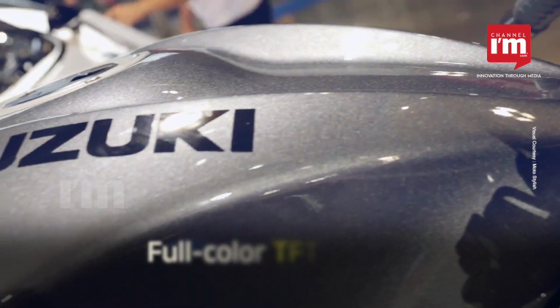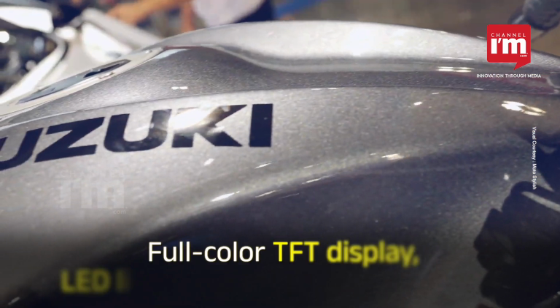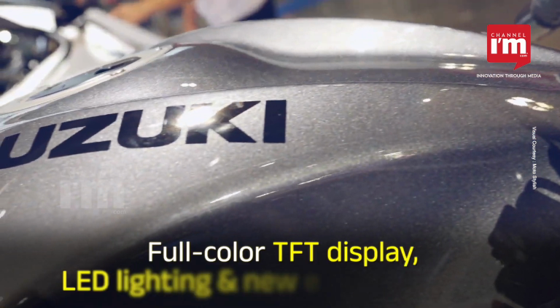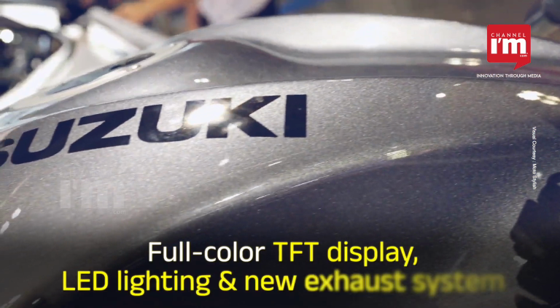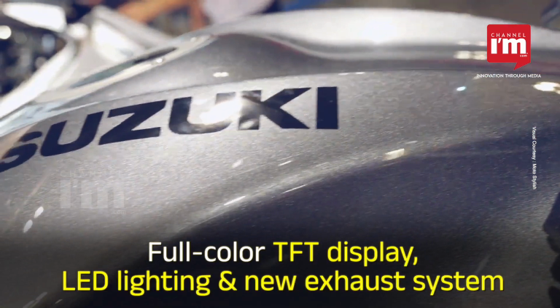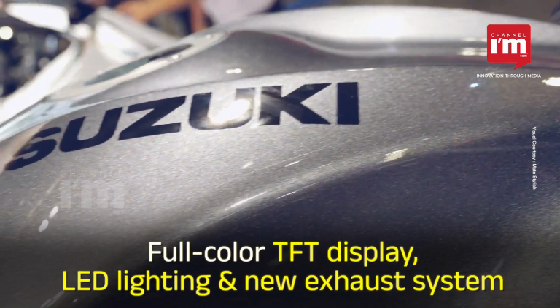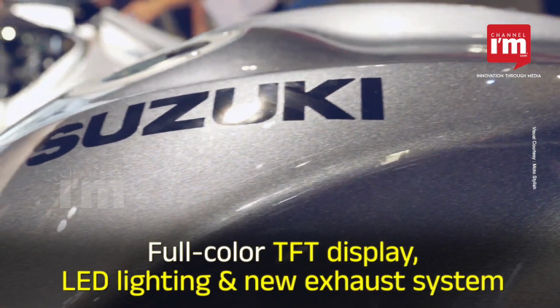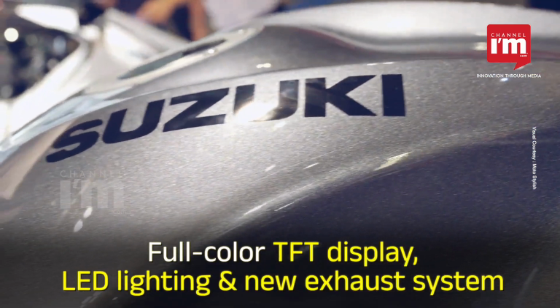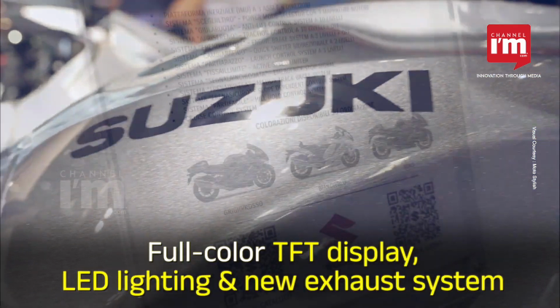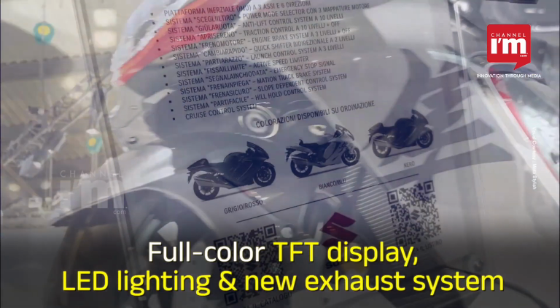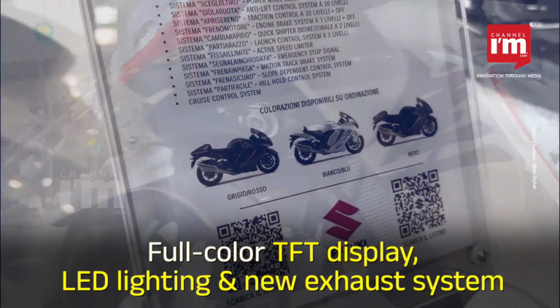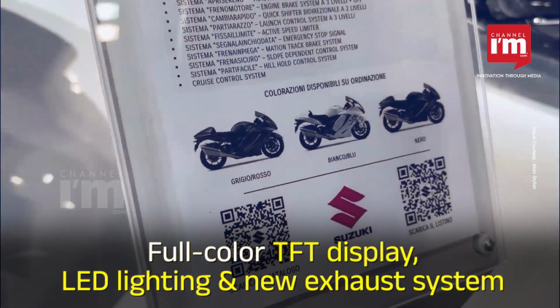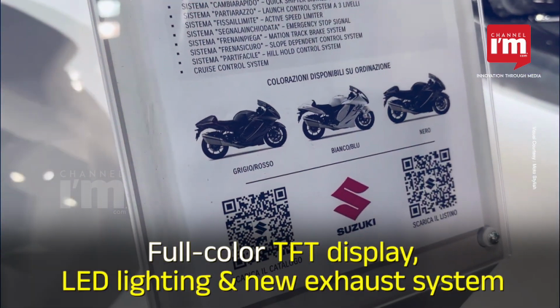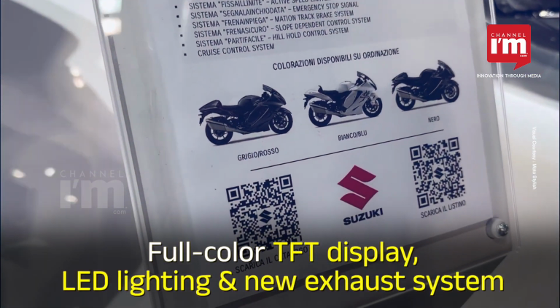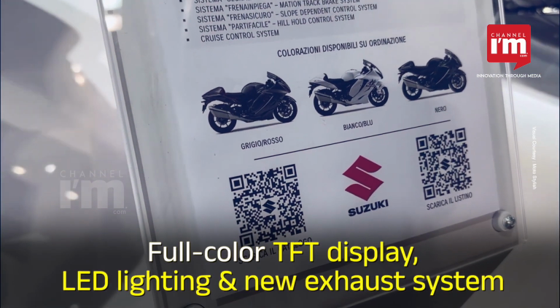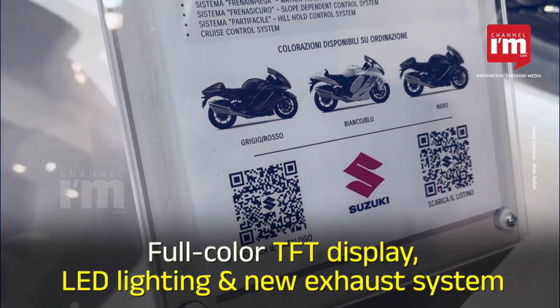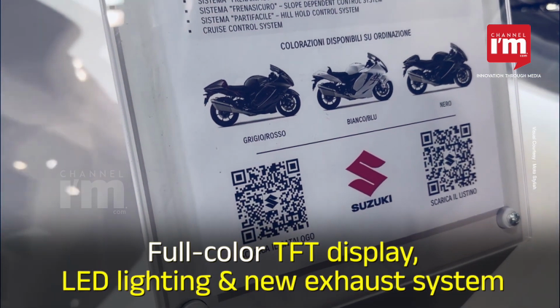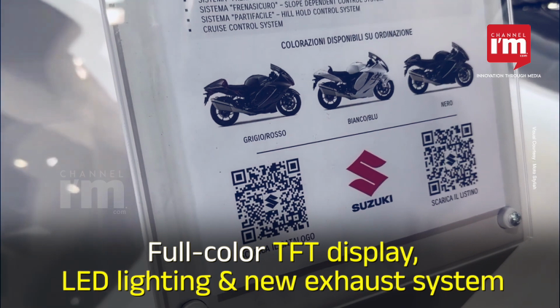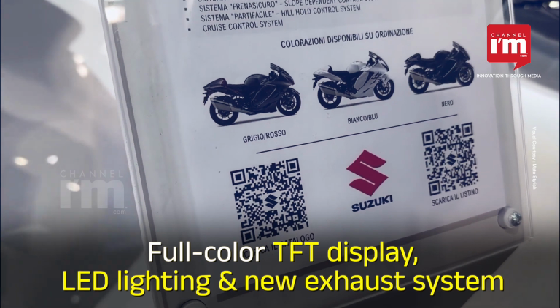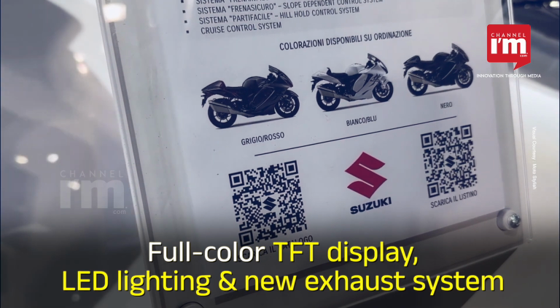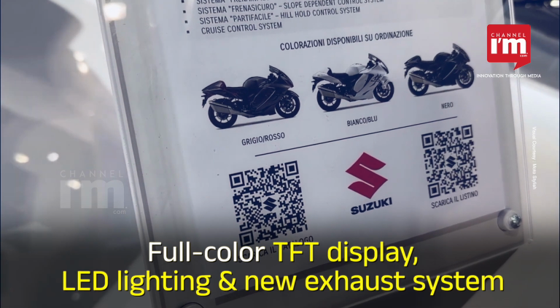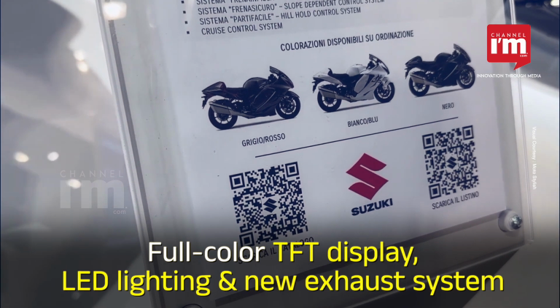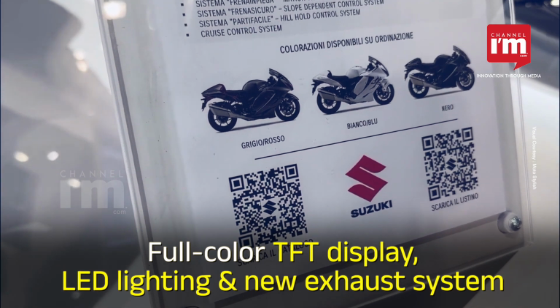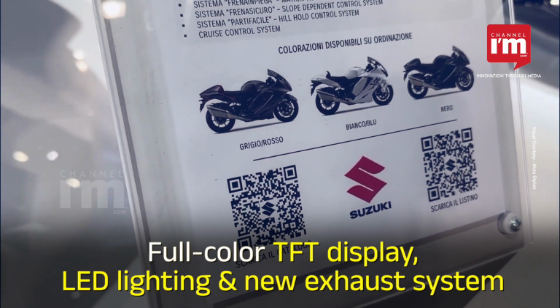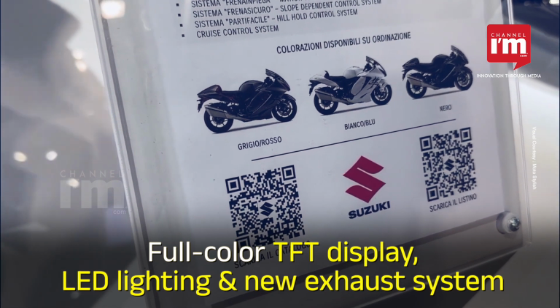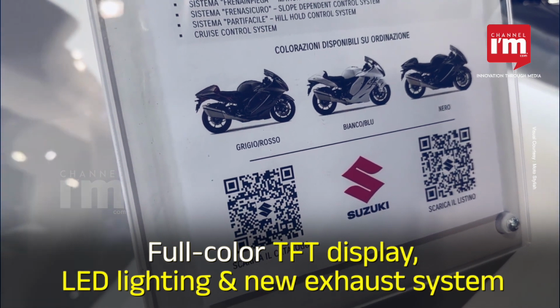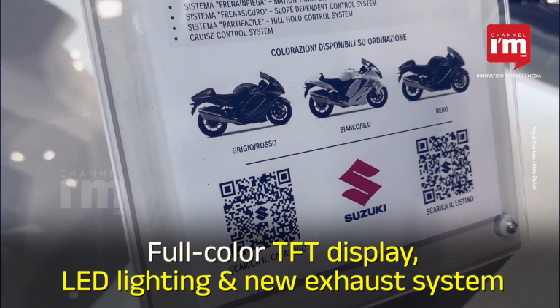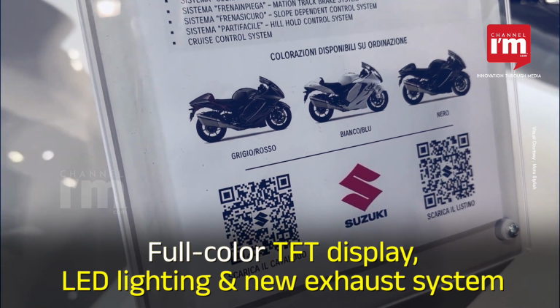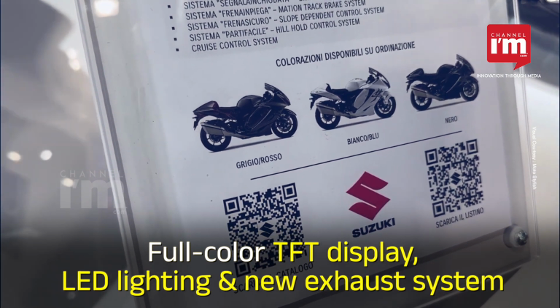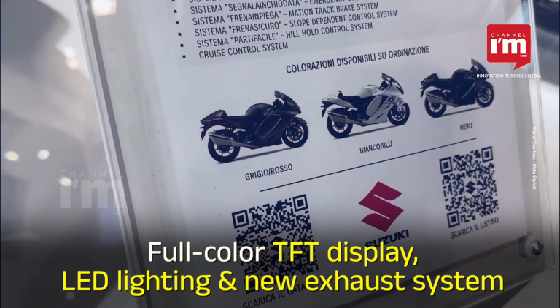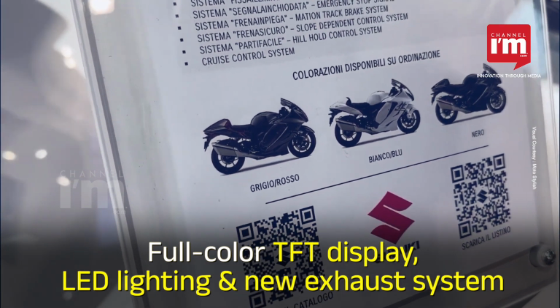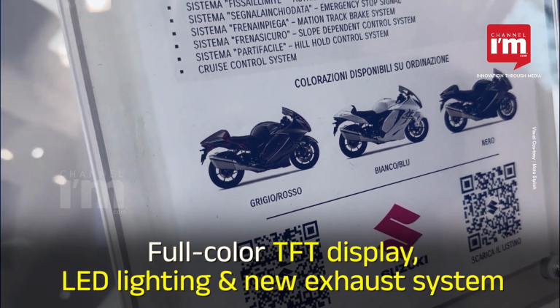Other features include a full-colour TFT display, LED lighting and a new exhaust system.